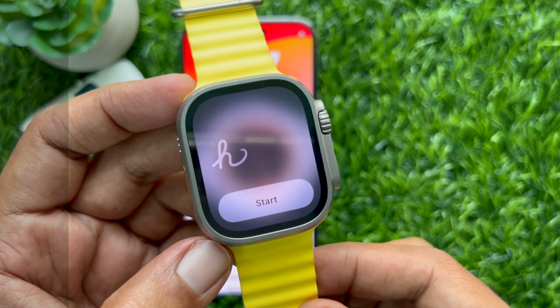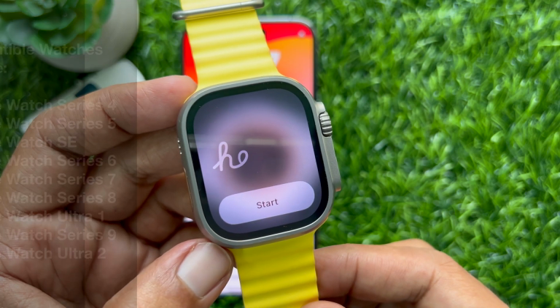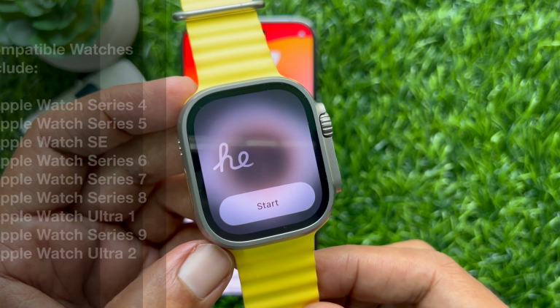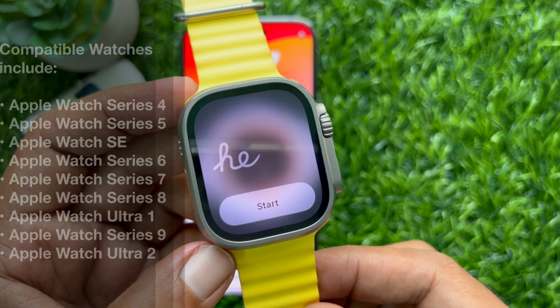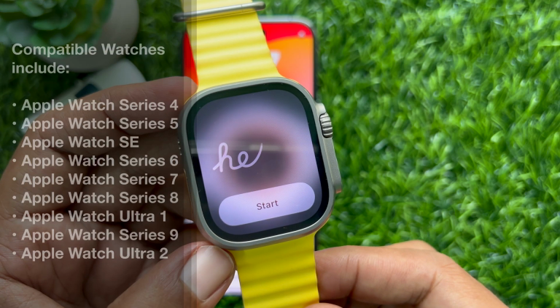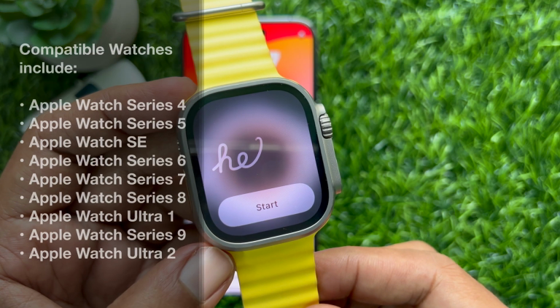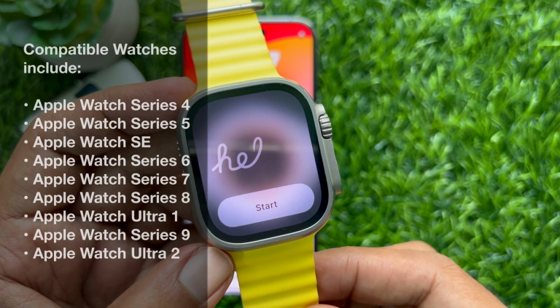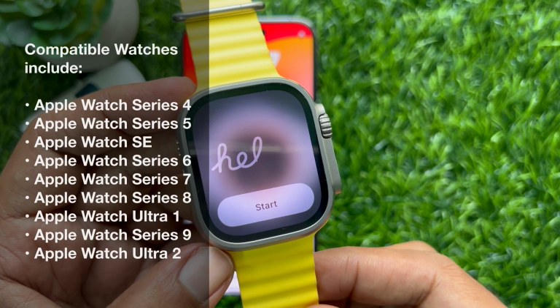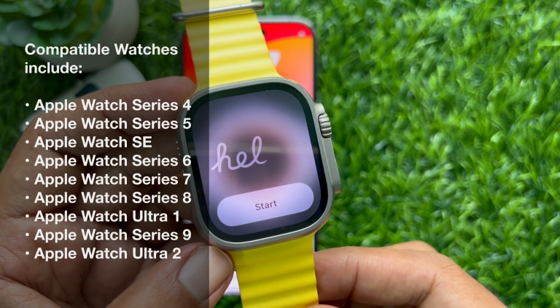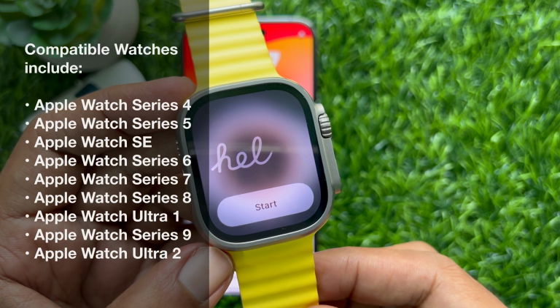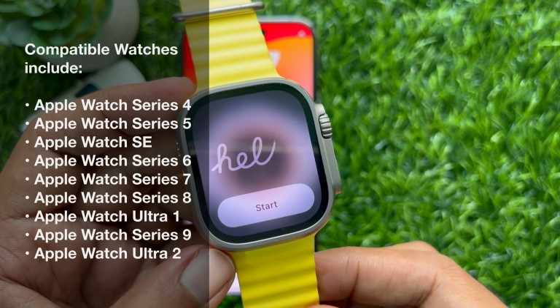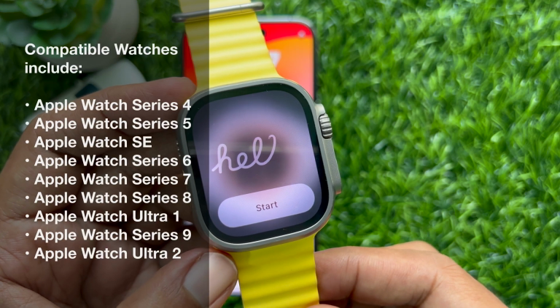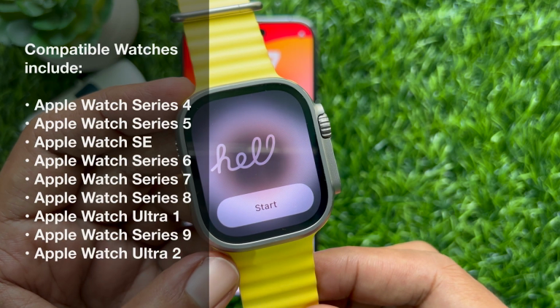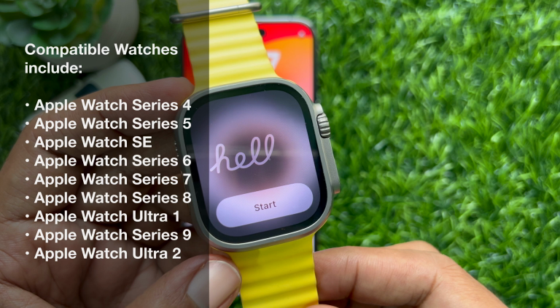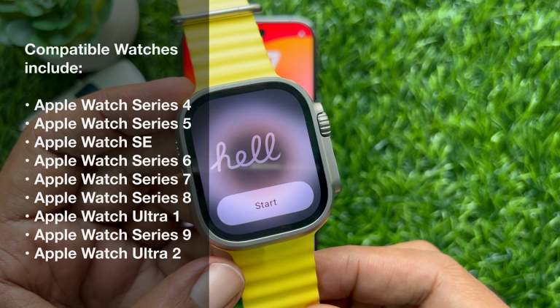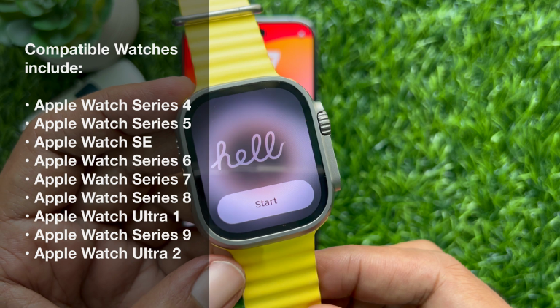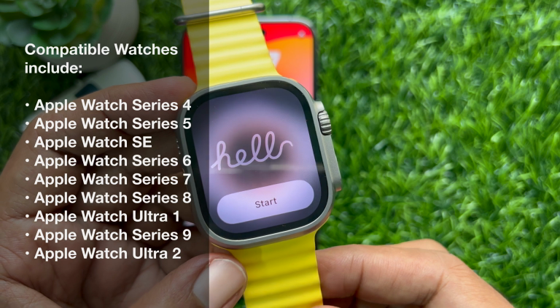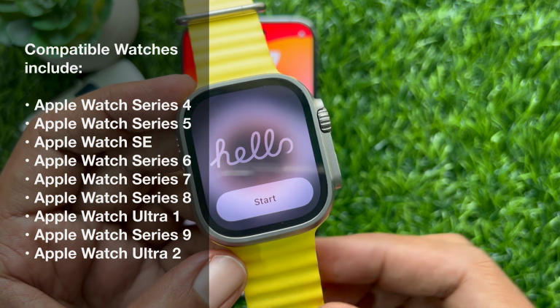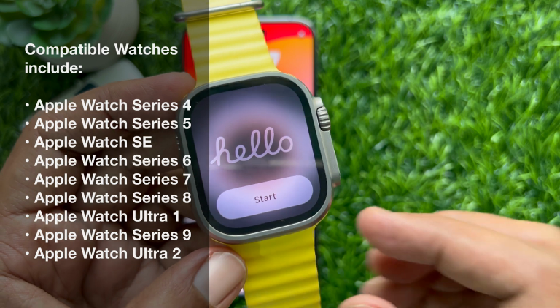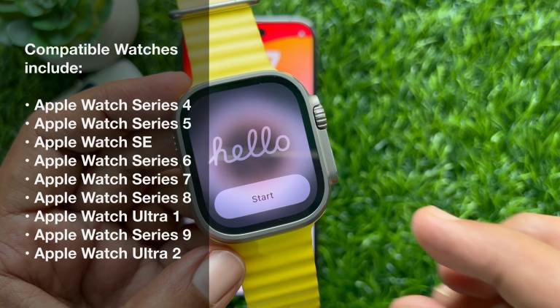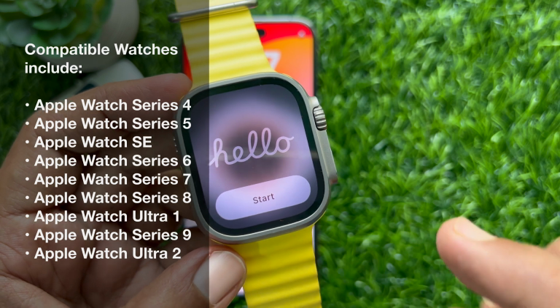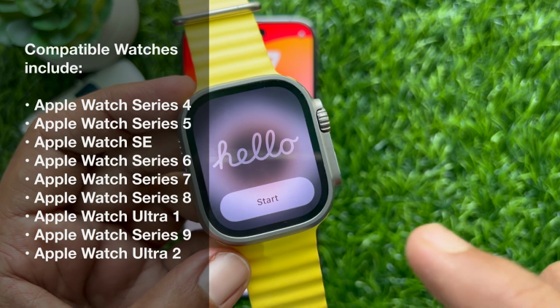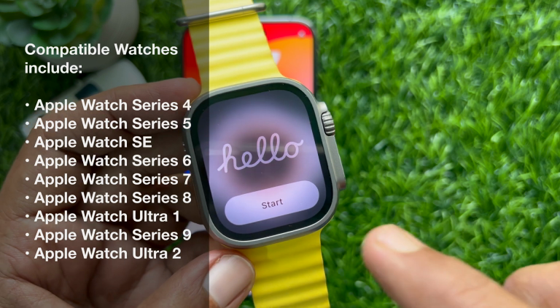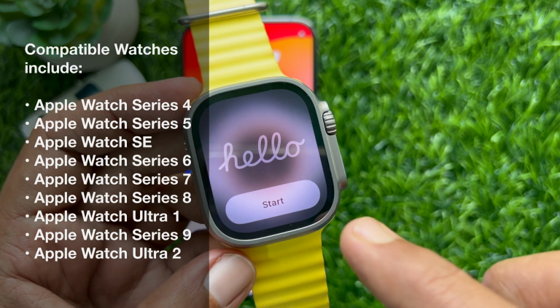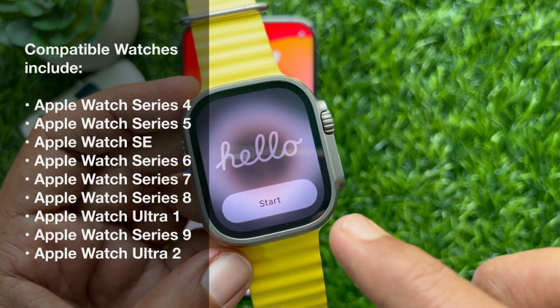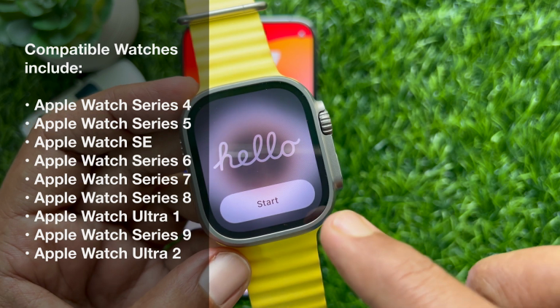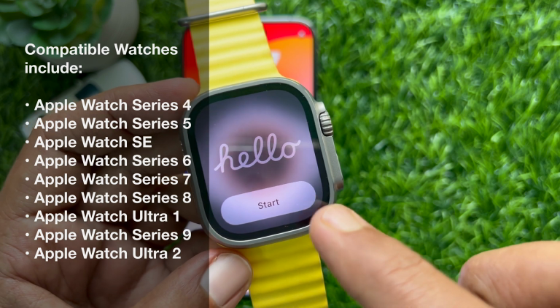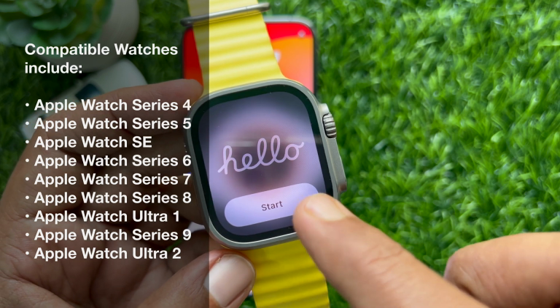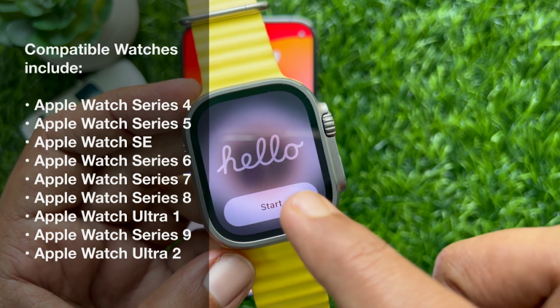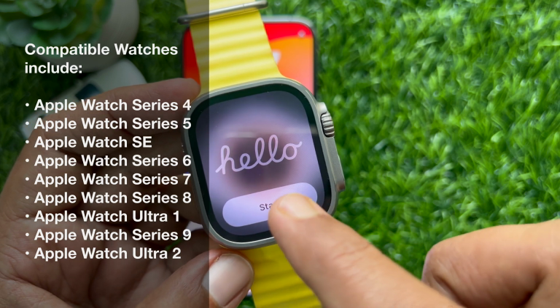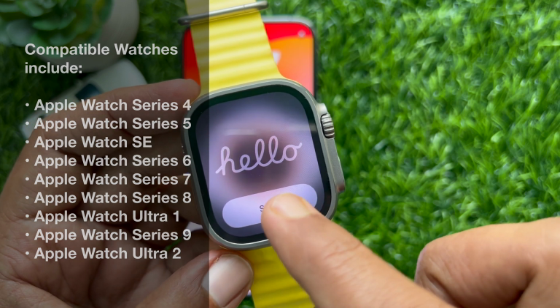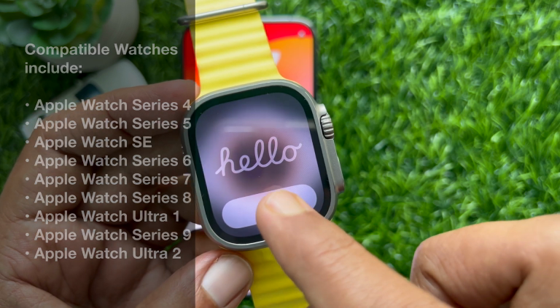Here is the complete list of Apple Watch models supported with watchOS 10.